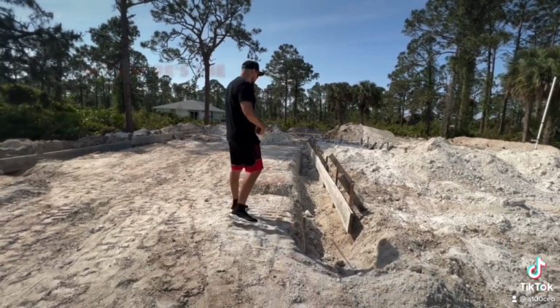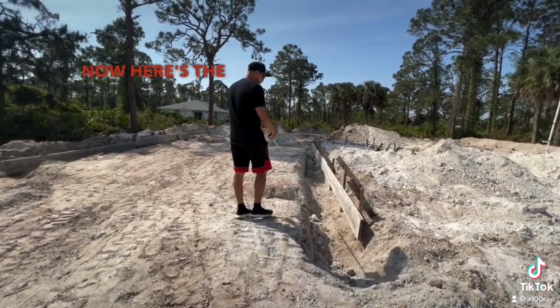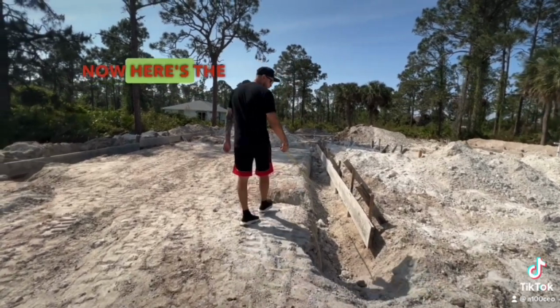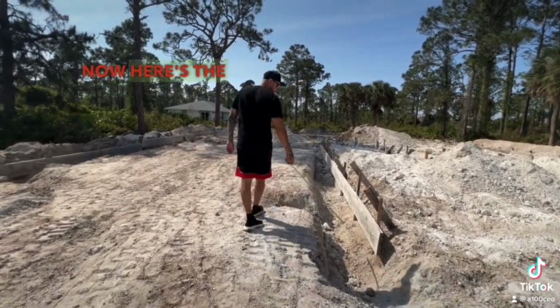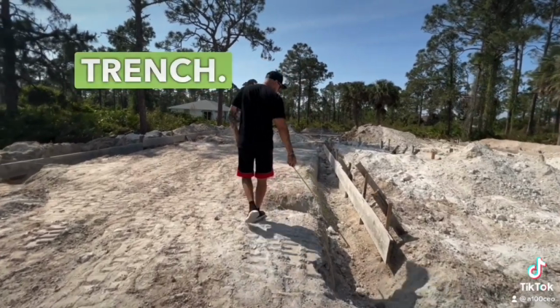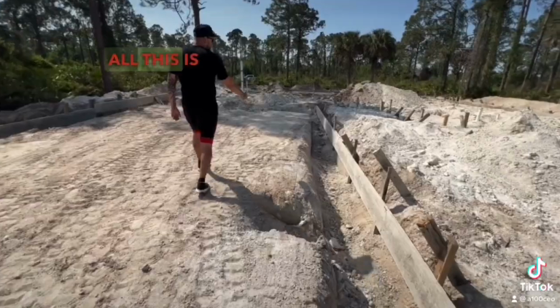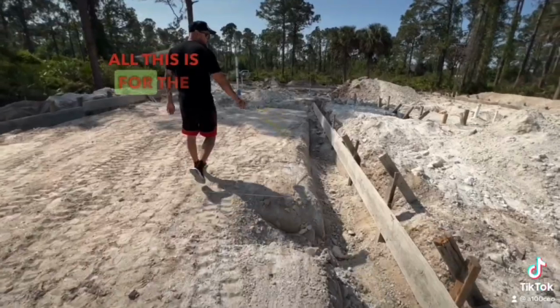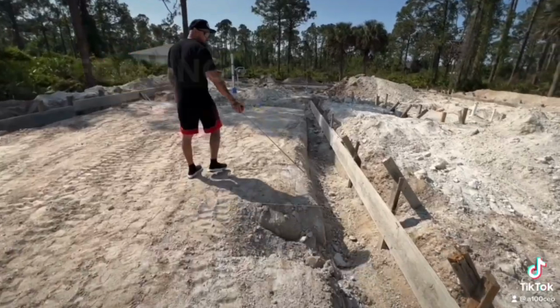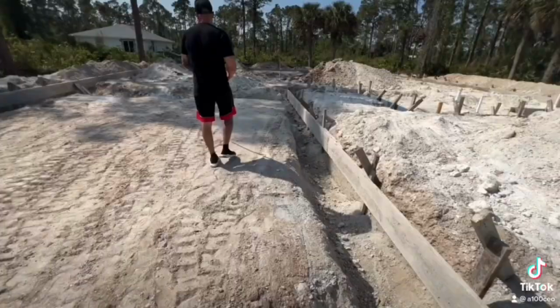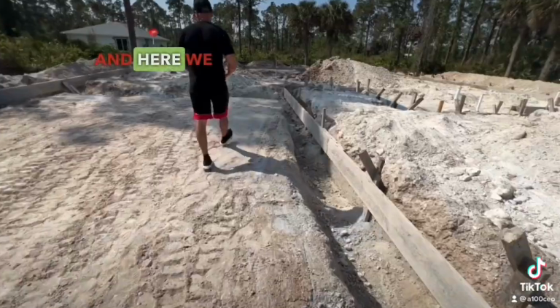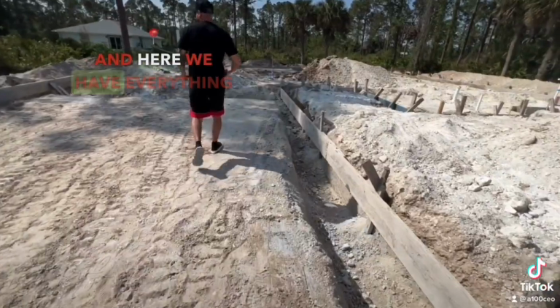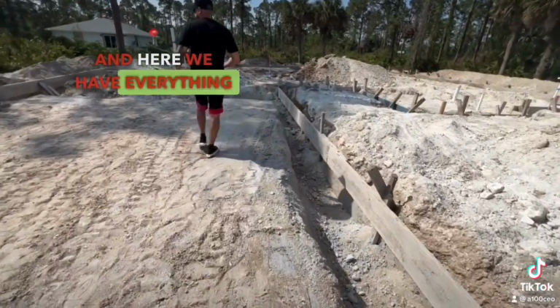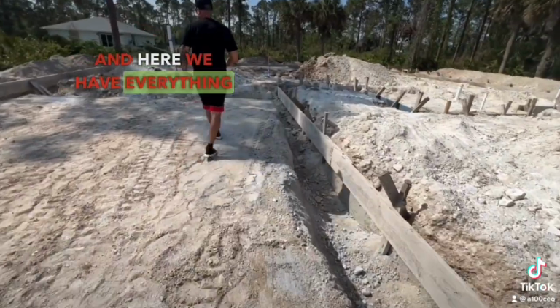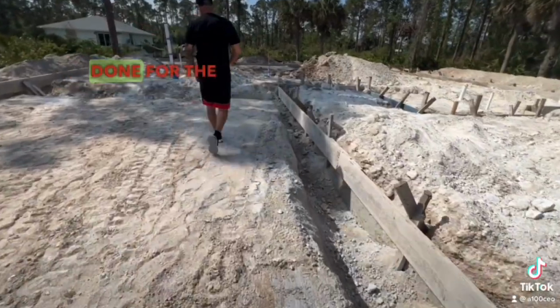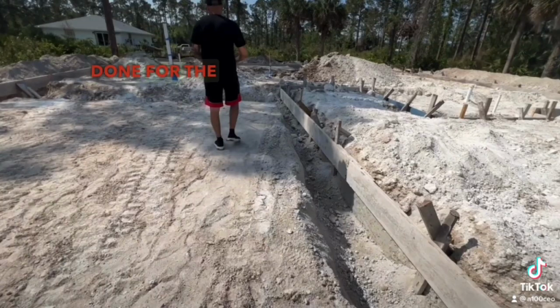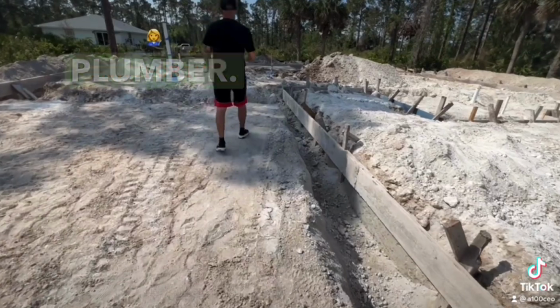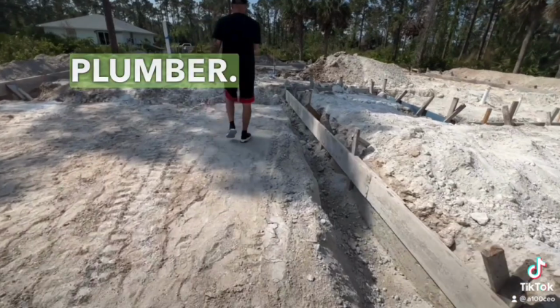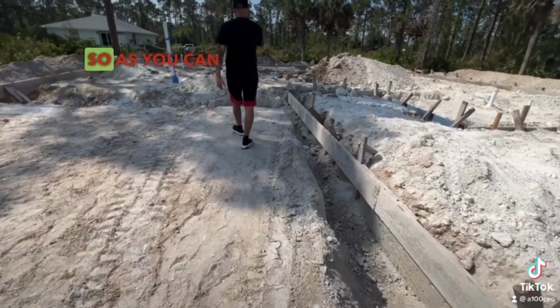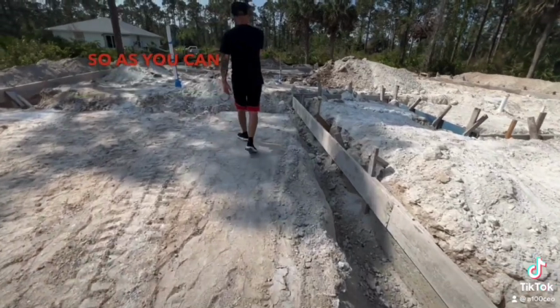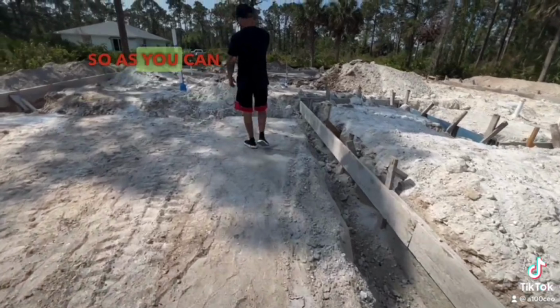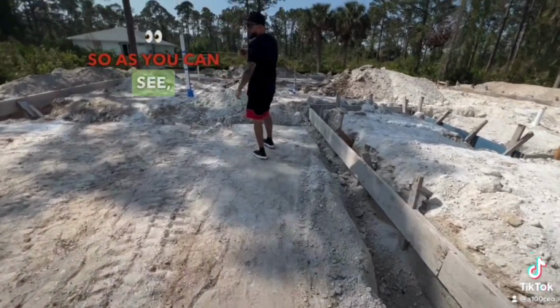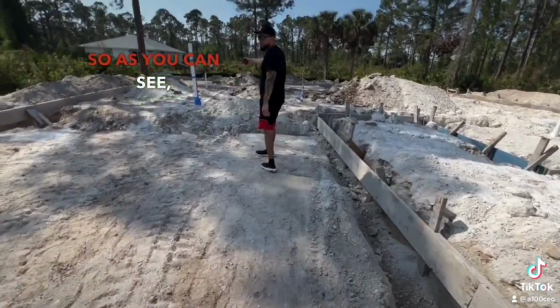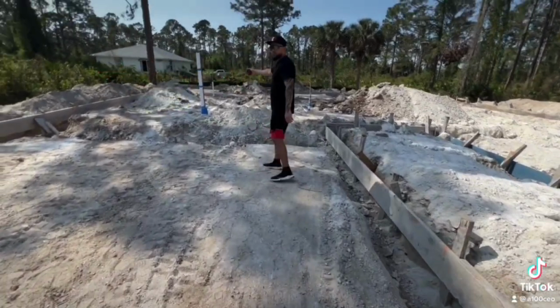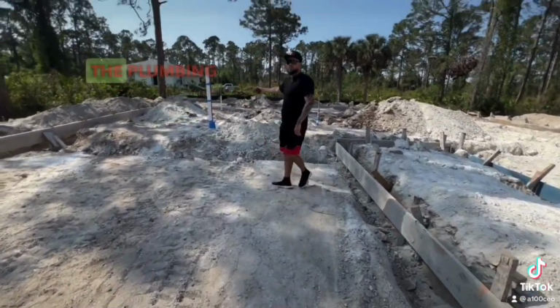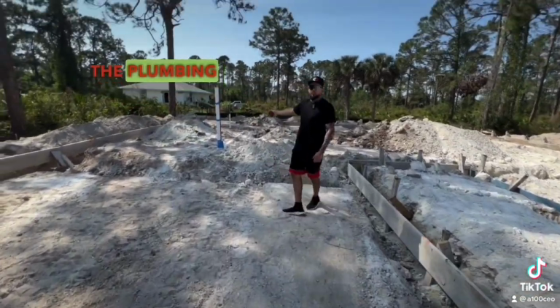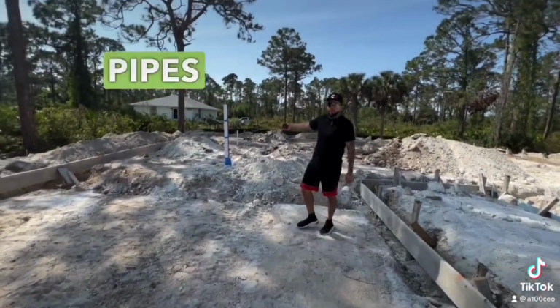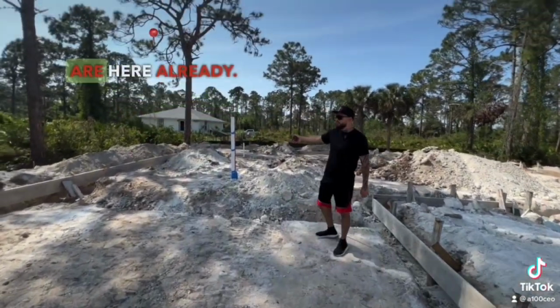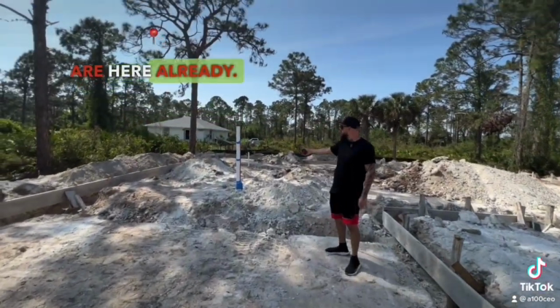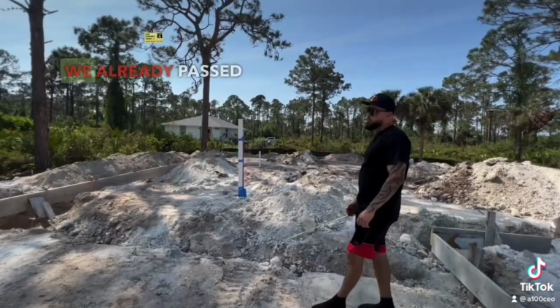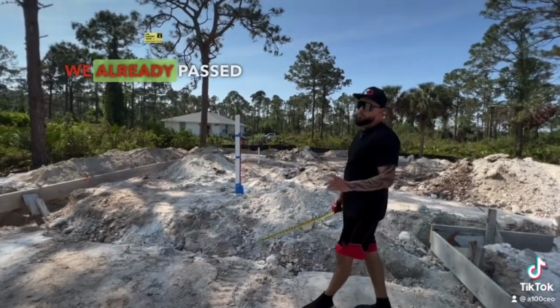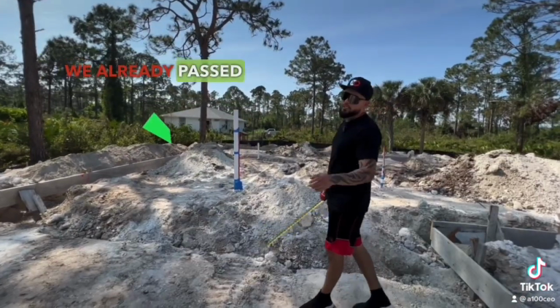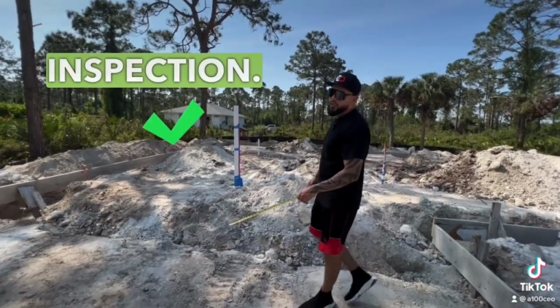Here's the trench — all this is for the footing, and here we have everything done for the plumber. As you can see, the plumbing pipes are here already. We already passed inspection.